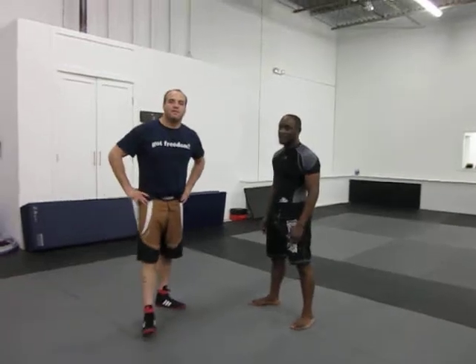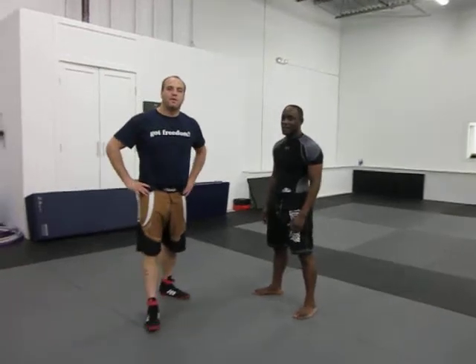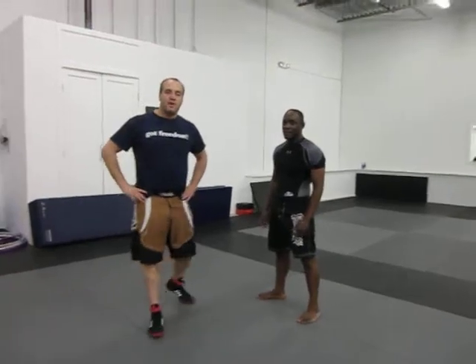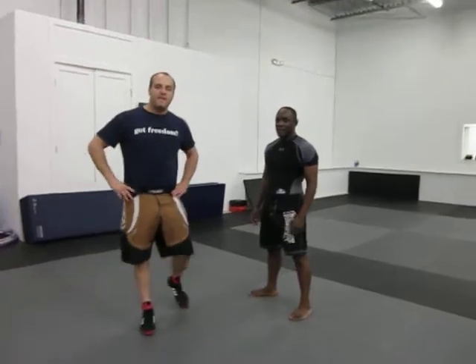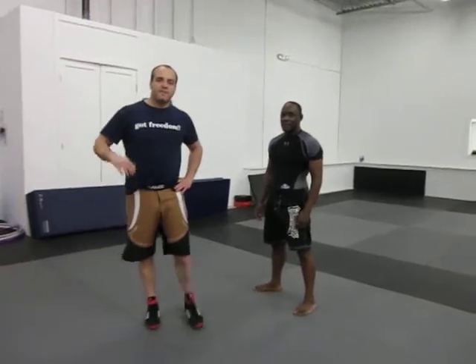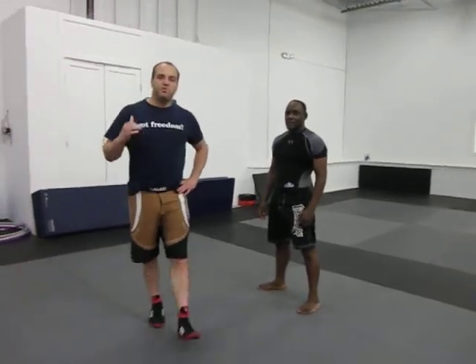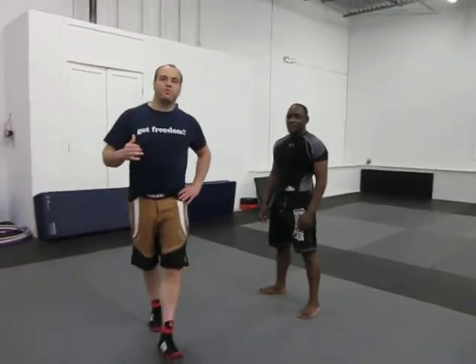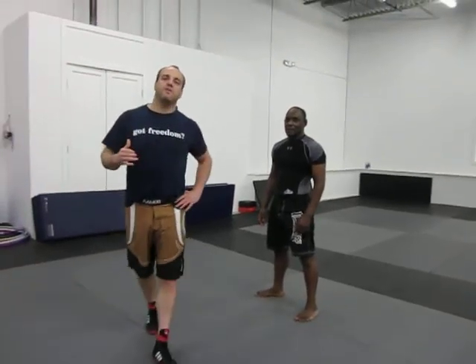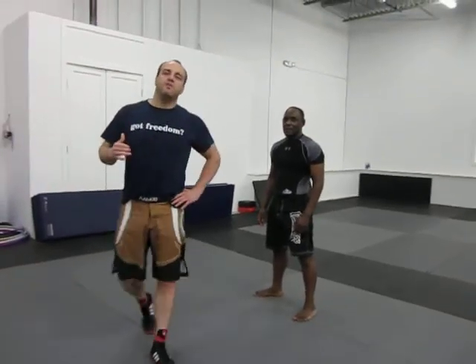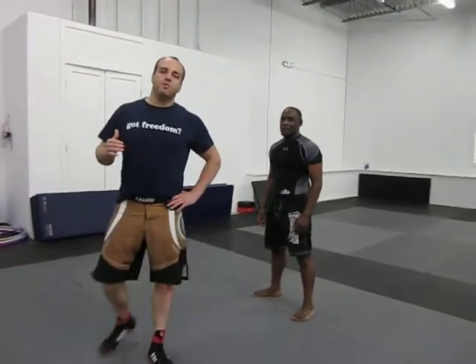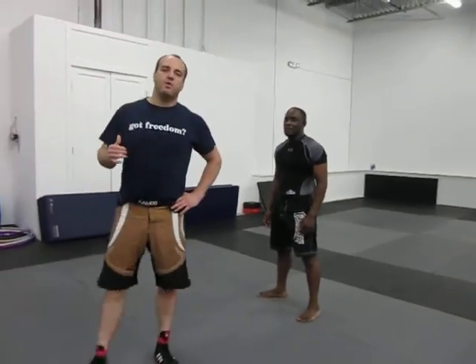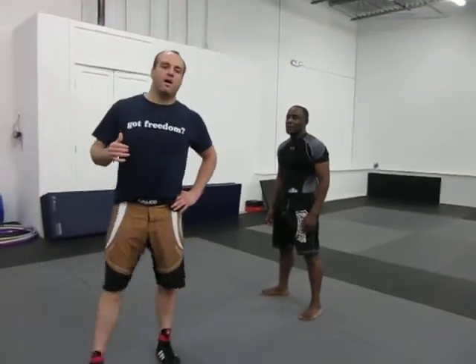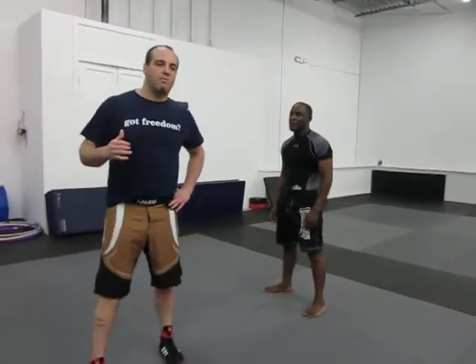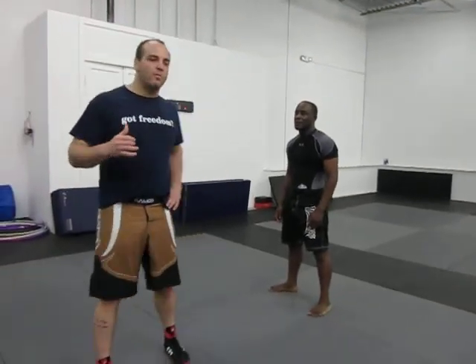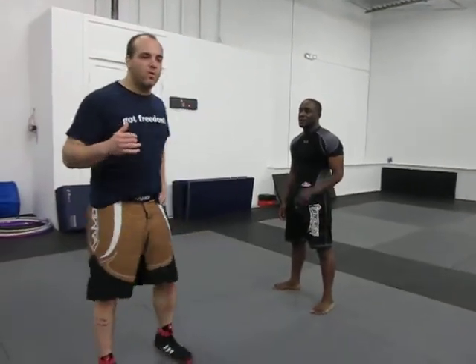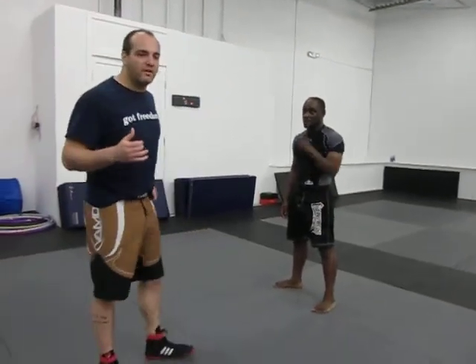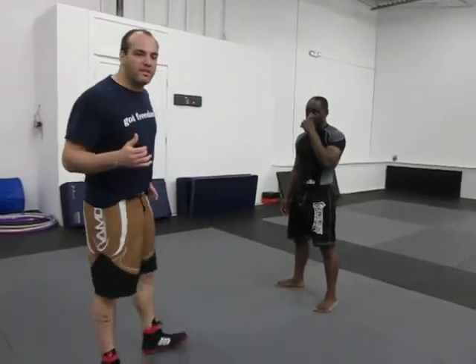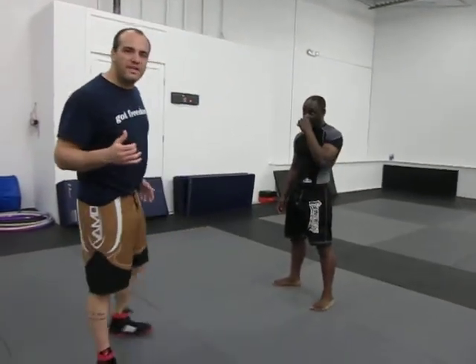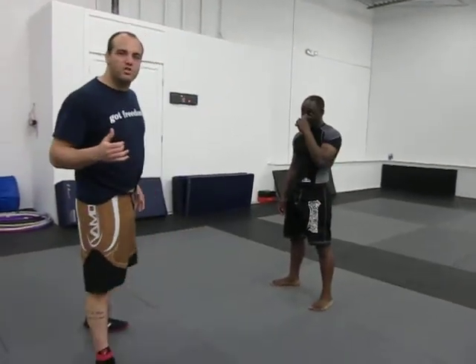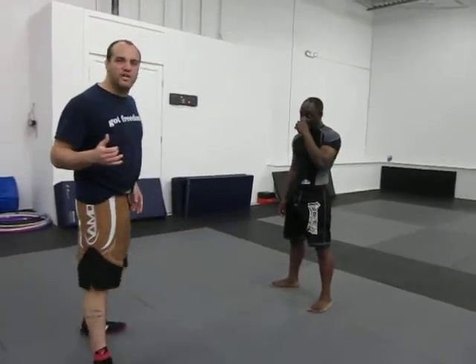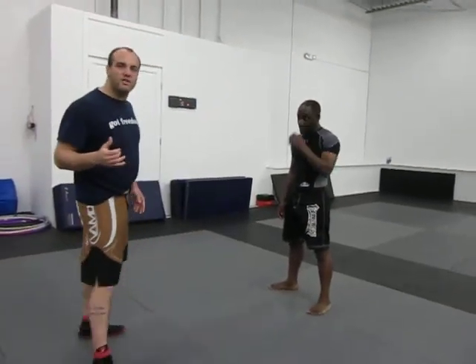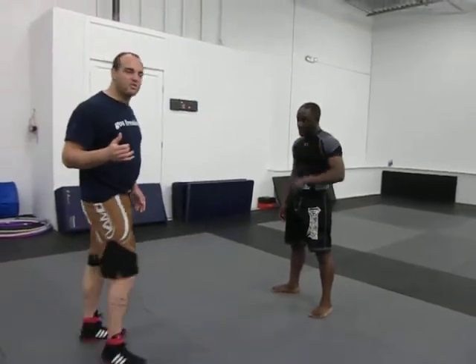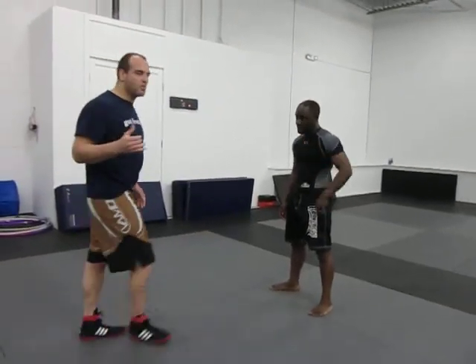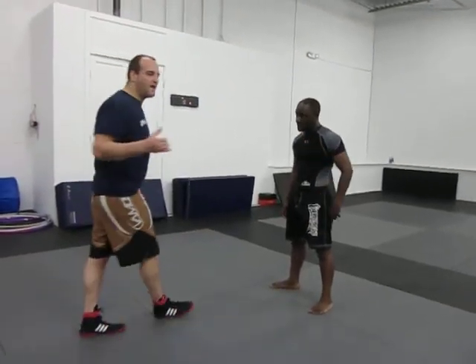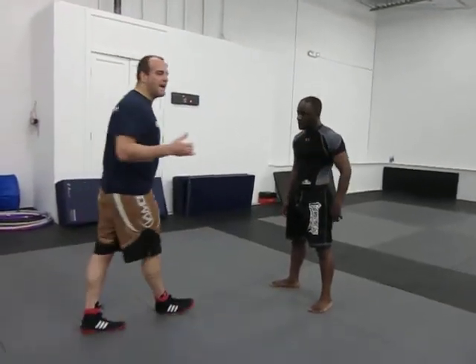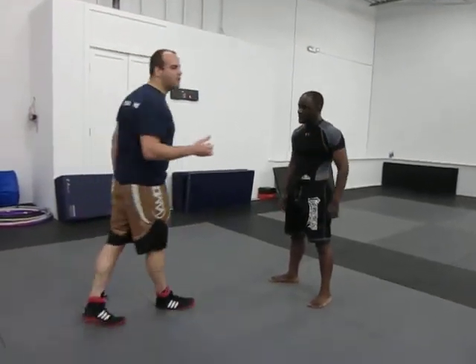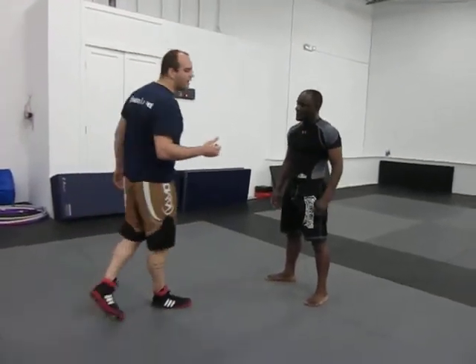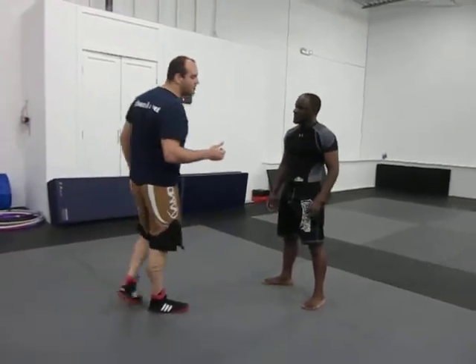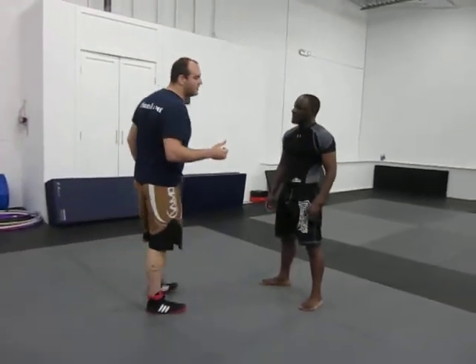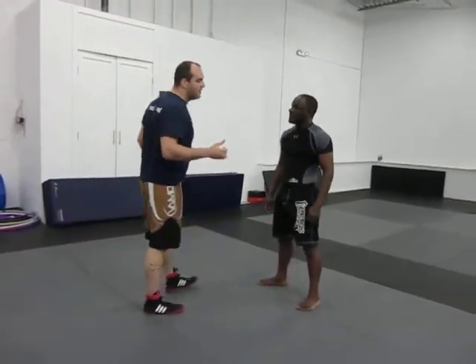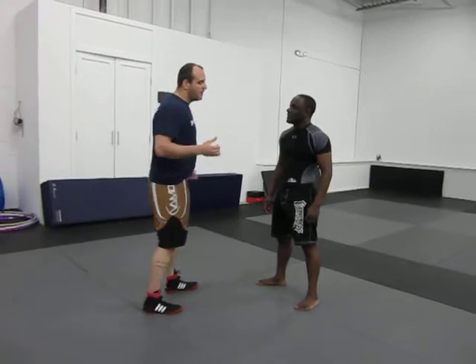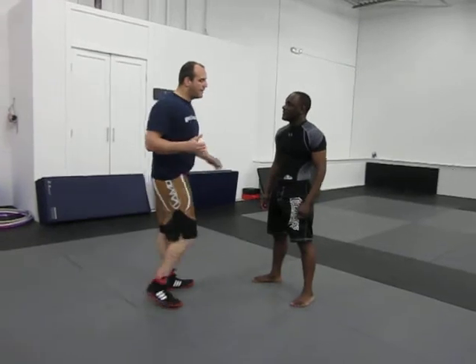Okay, the next move we're going to do, we call it a knee exchange — so a high crotch.